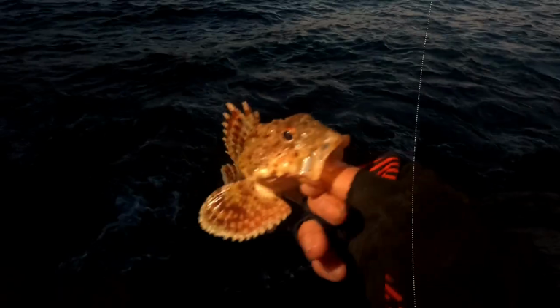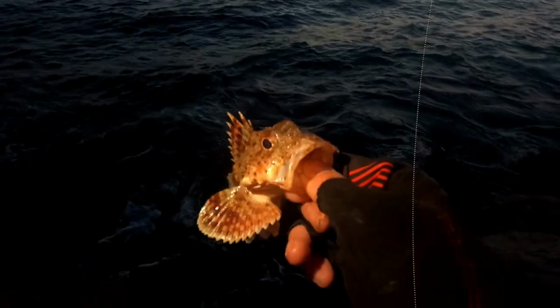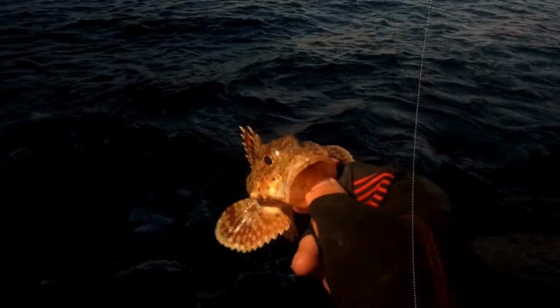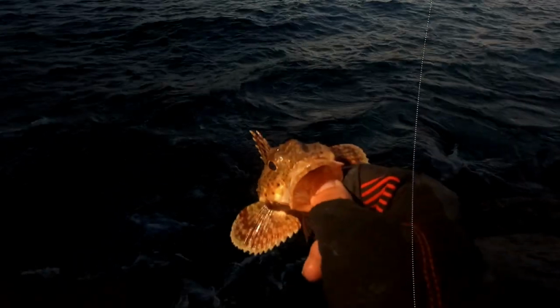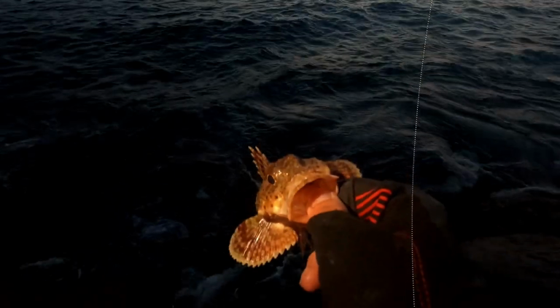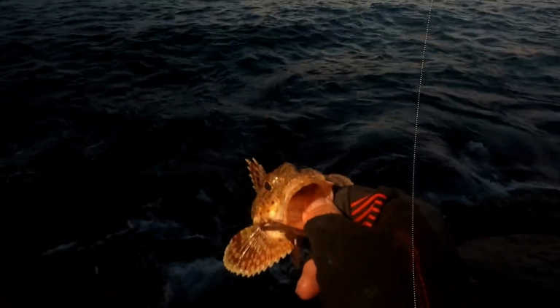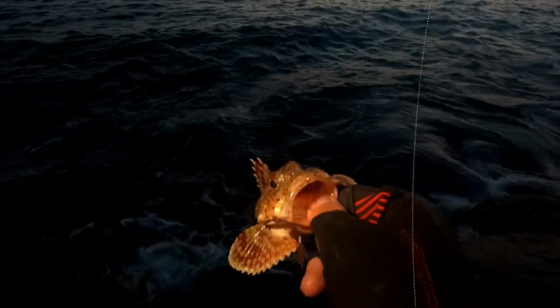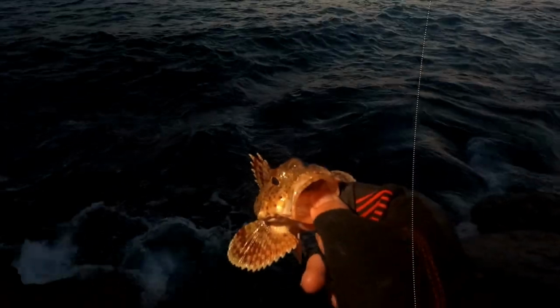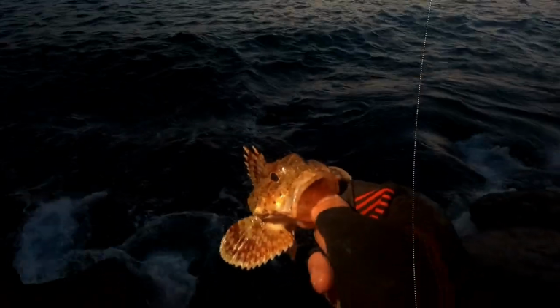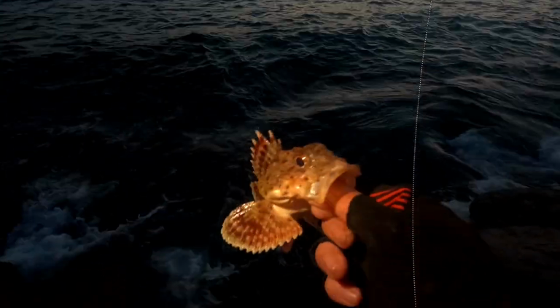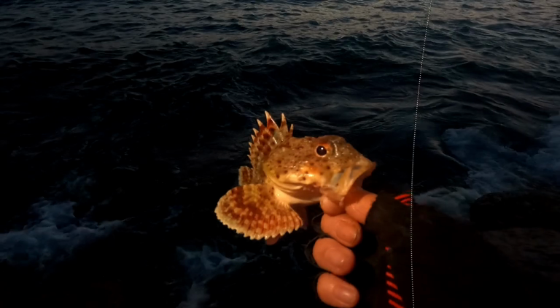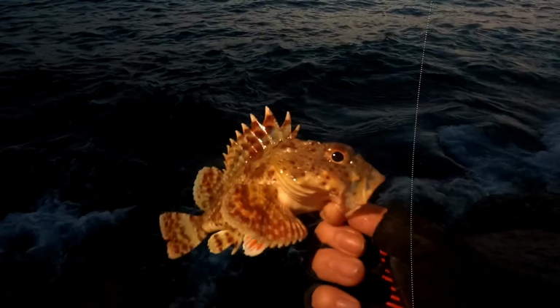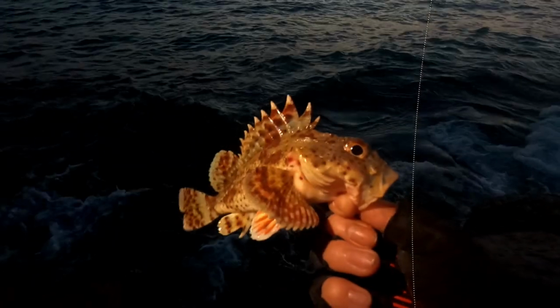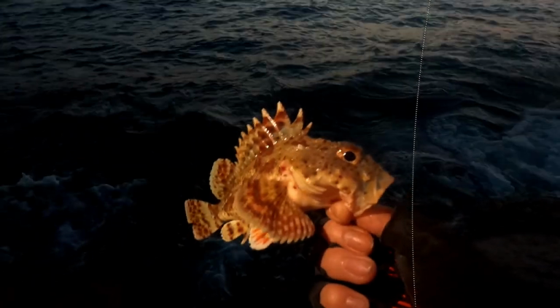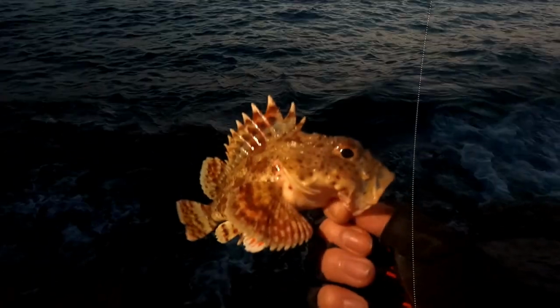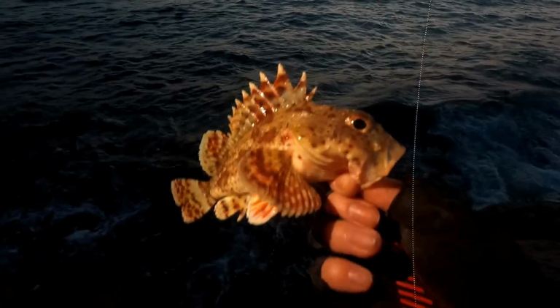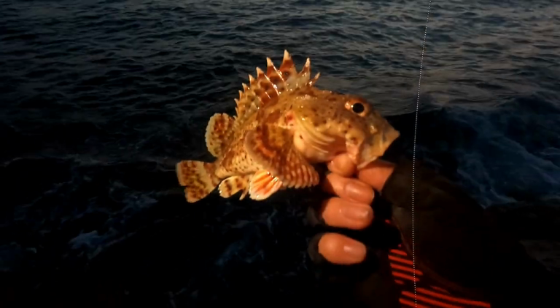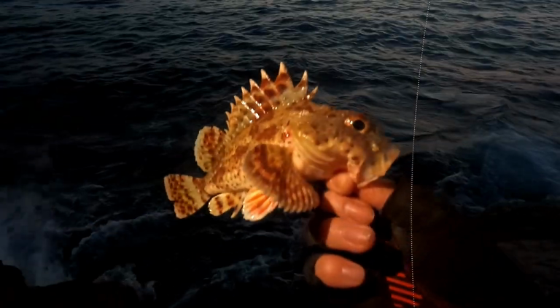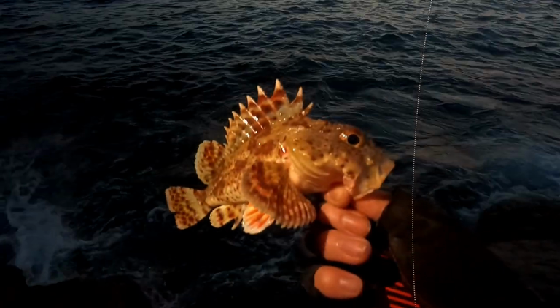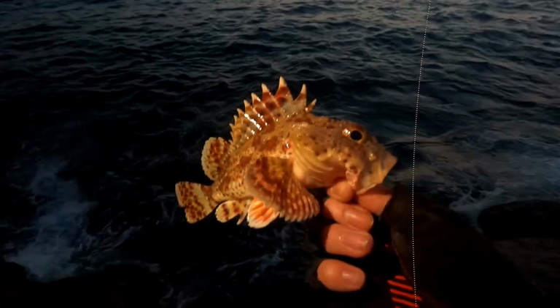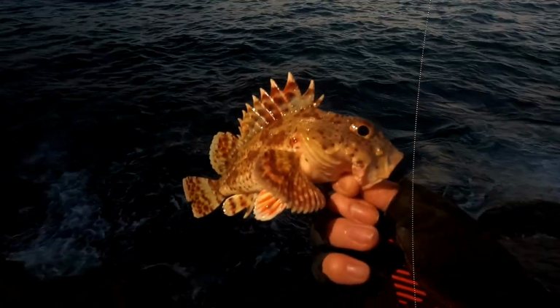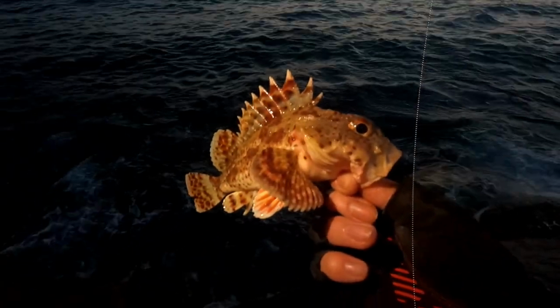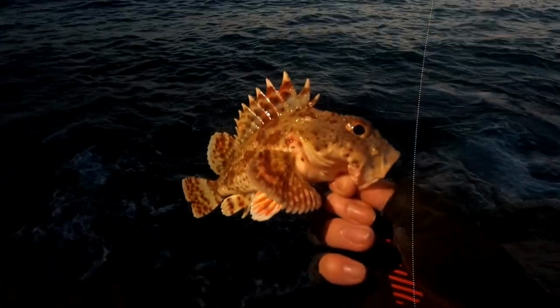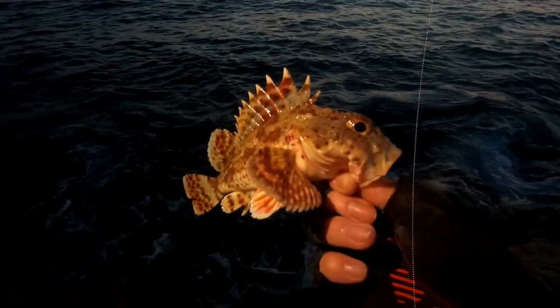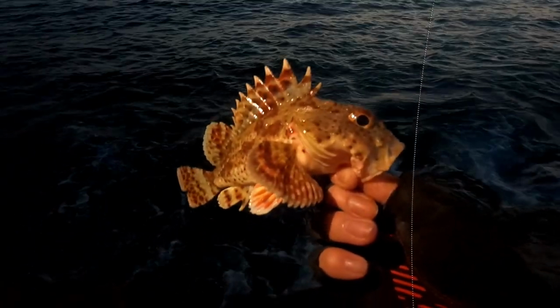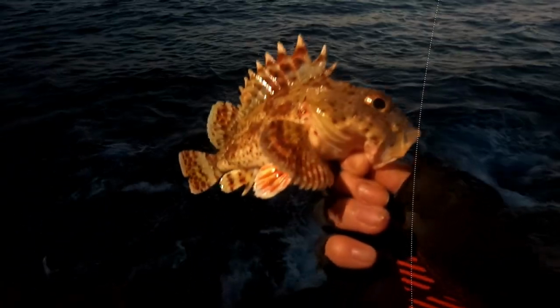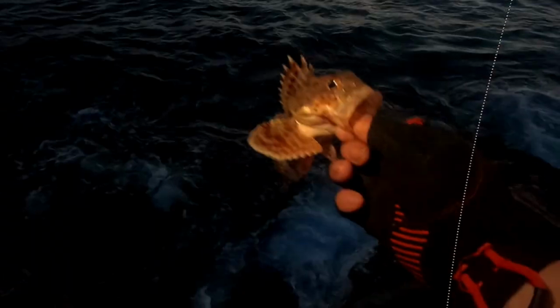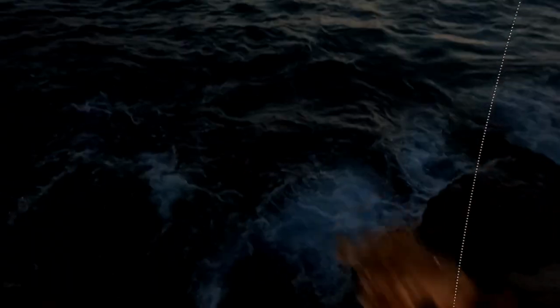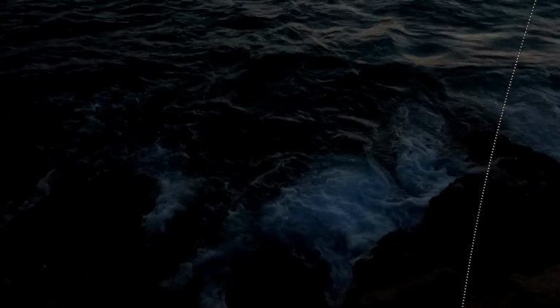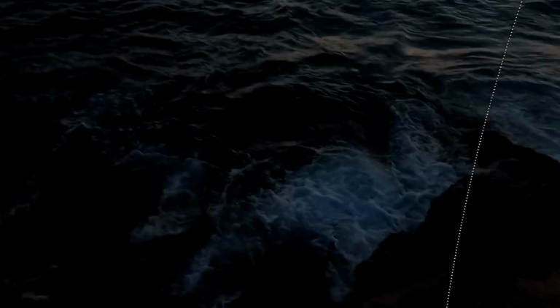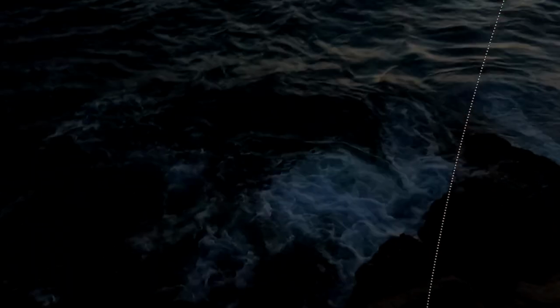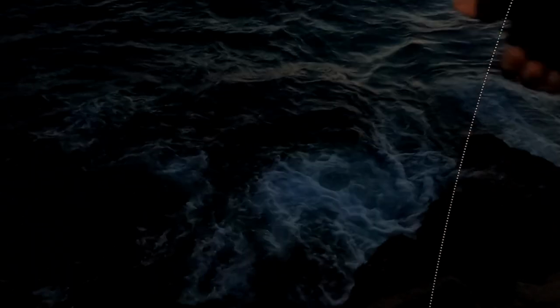When you're holding sculpins, you can lift them just fine. Just be careful when they thrash. Sorry you have a hook in you, Mr. Sculpin. Thanks for playing. Boop.